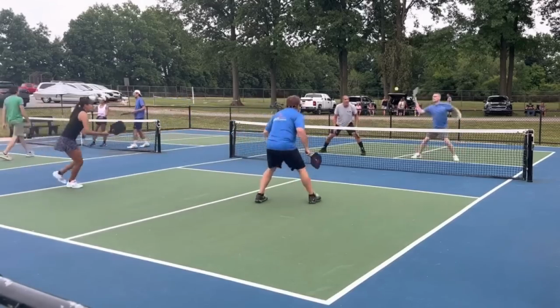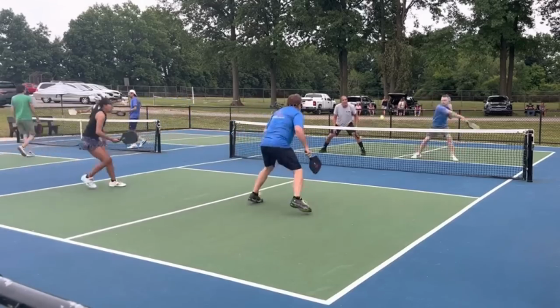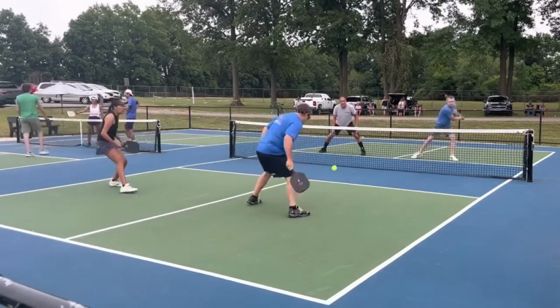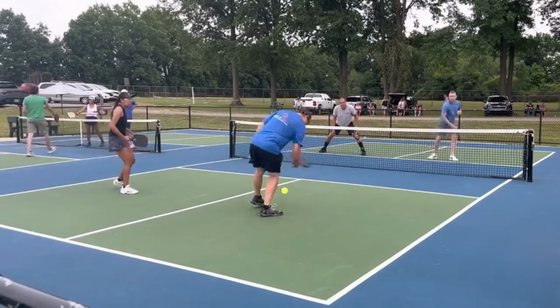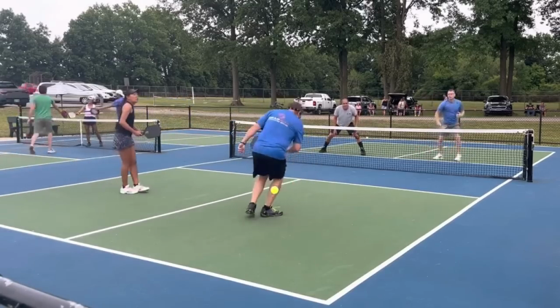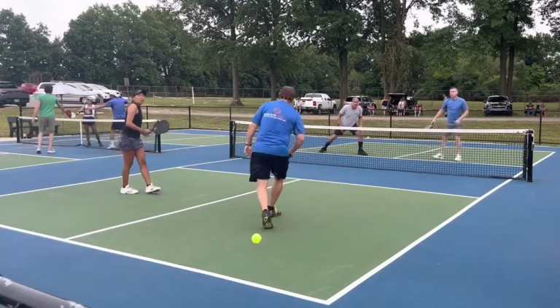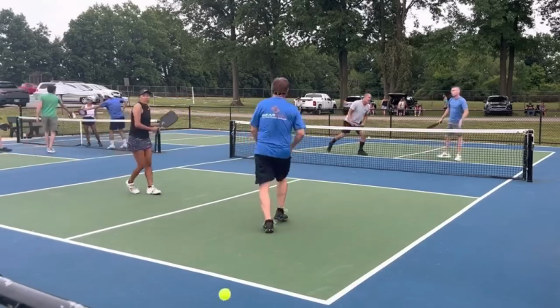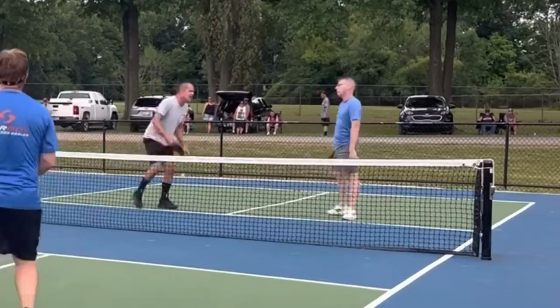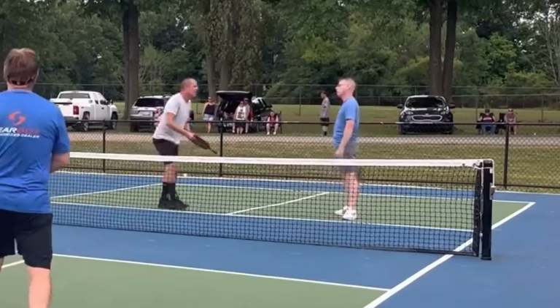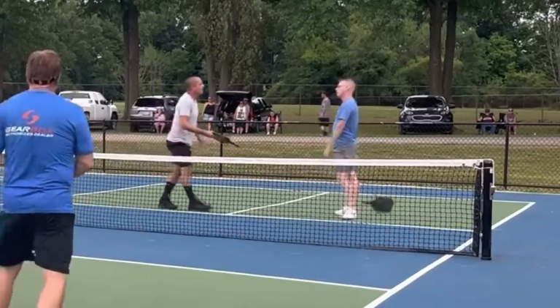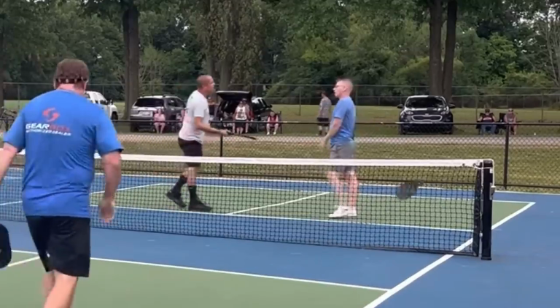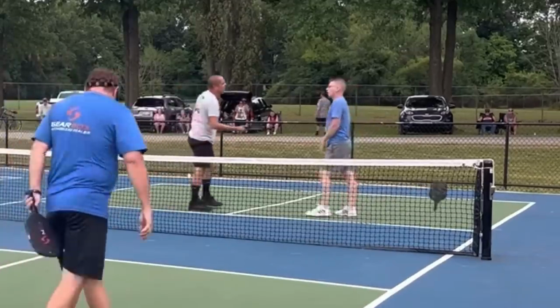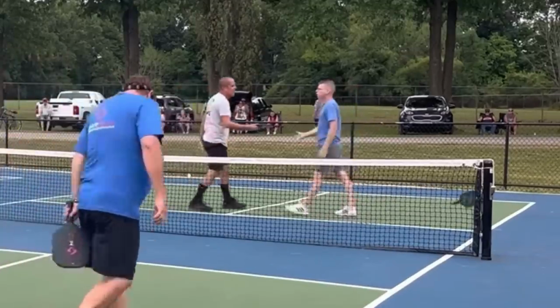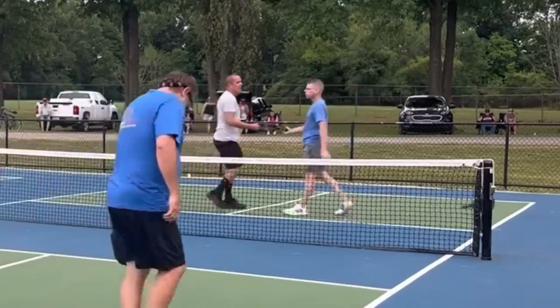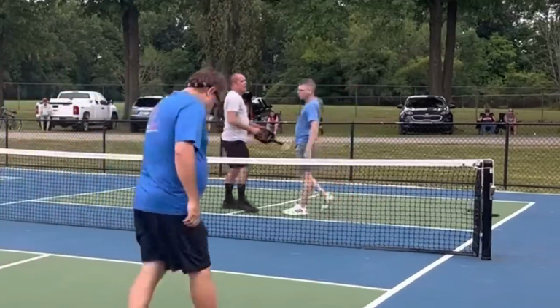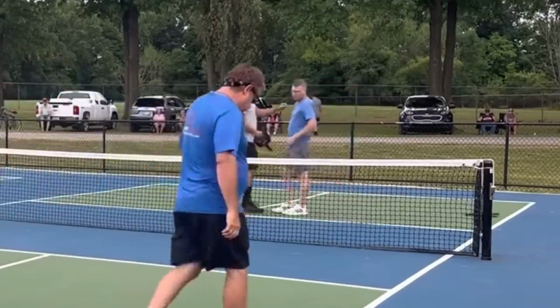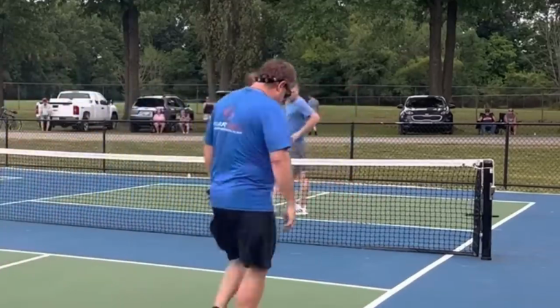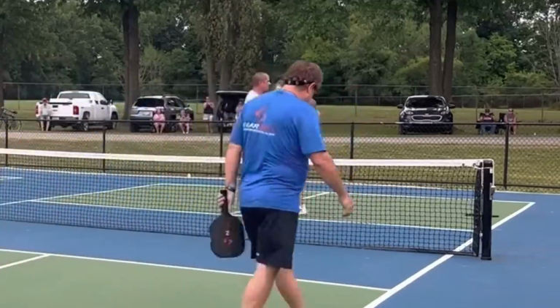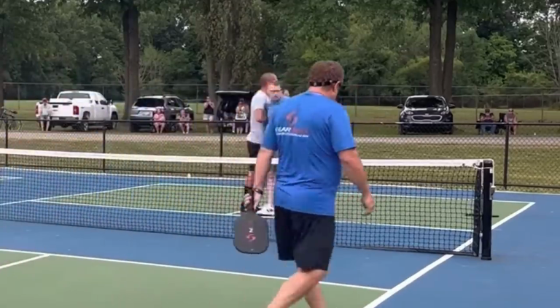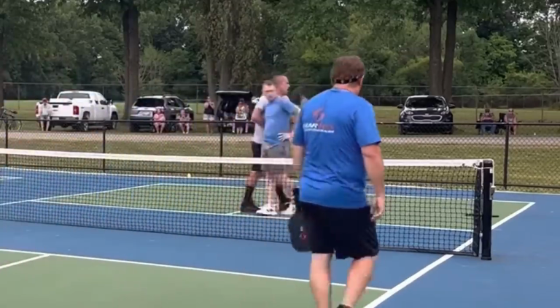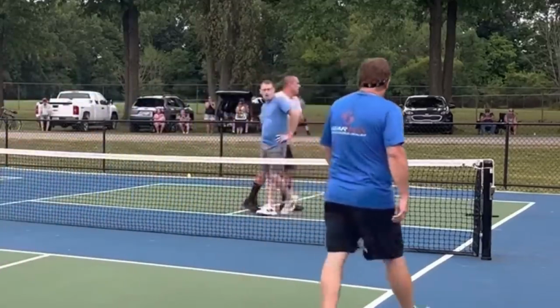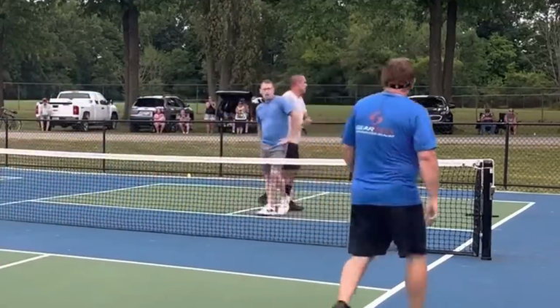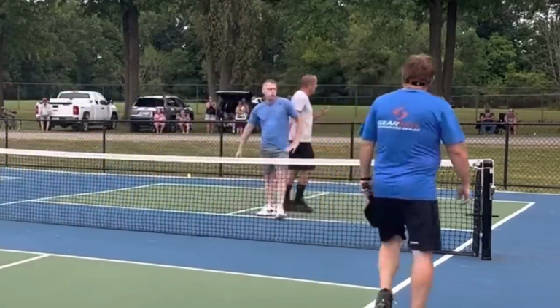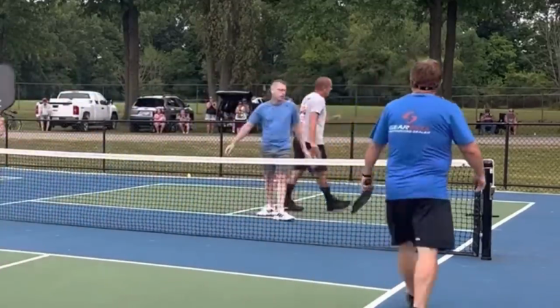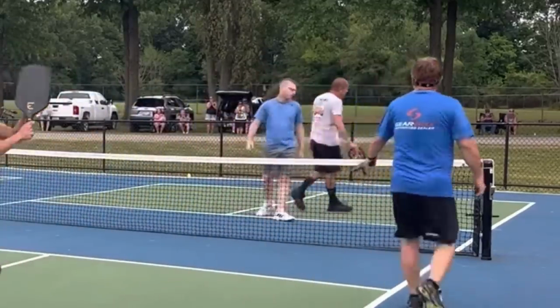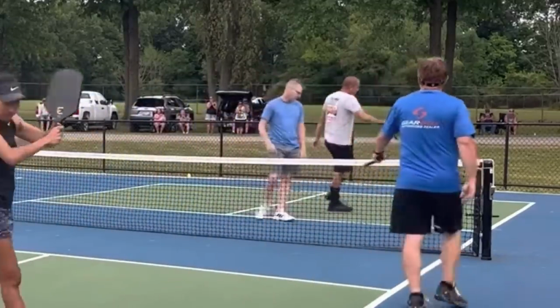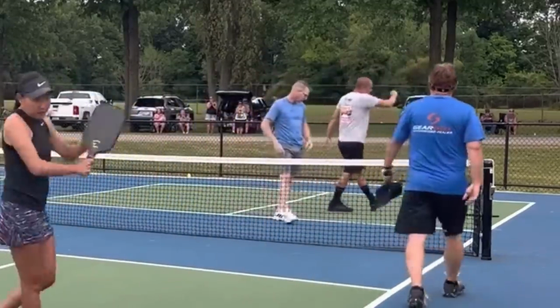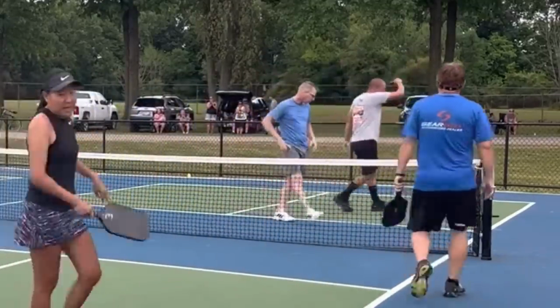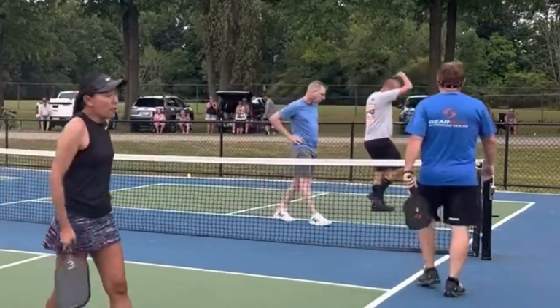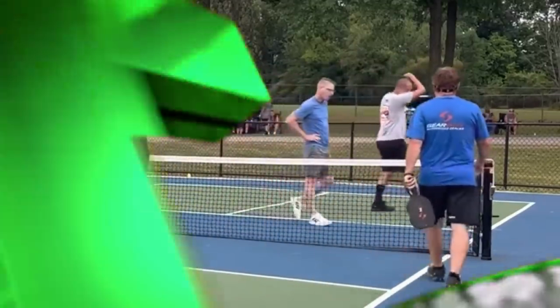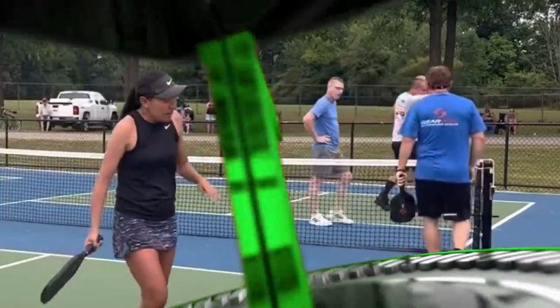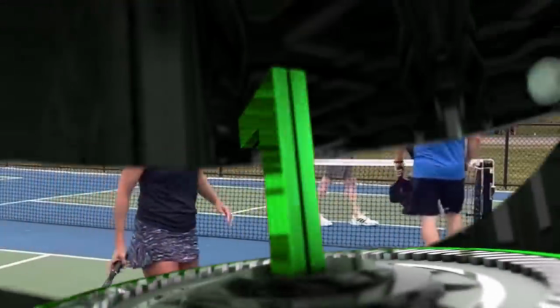Awesome point! It even had a tweener in there, and then the paddle dropped out of pure exhaustion to wrap it up. Thanks for sending in the clip.